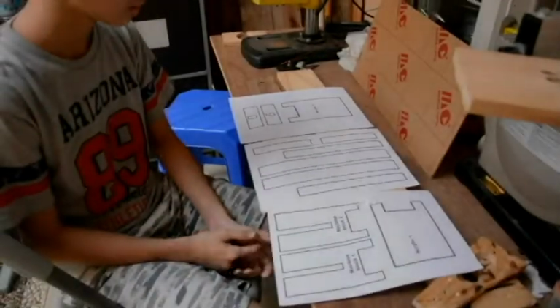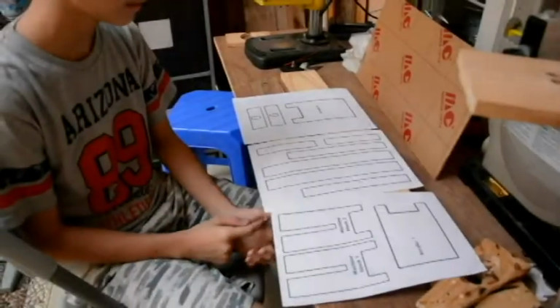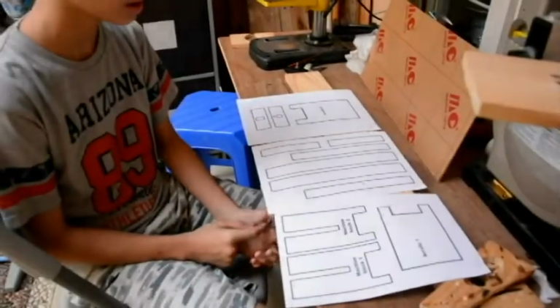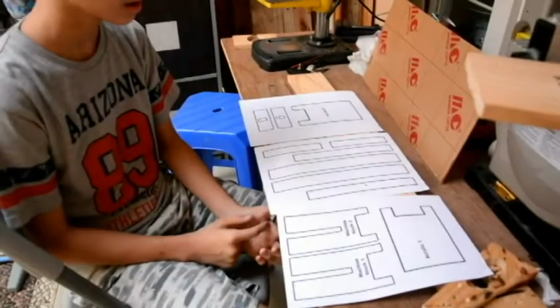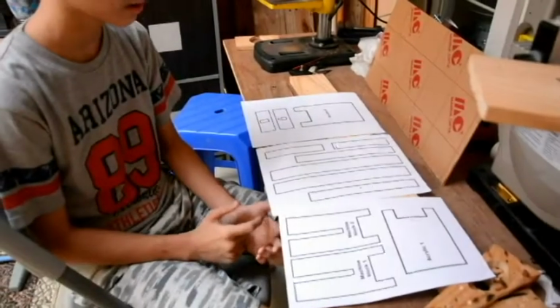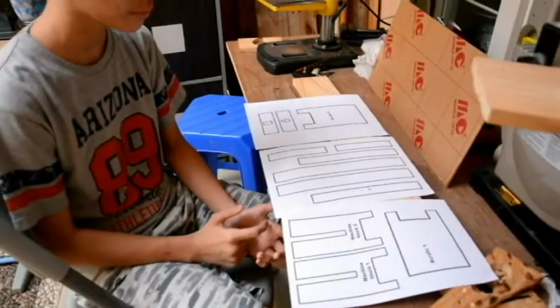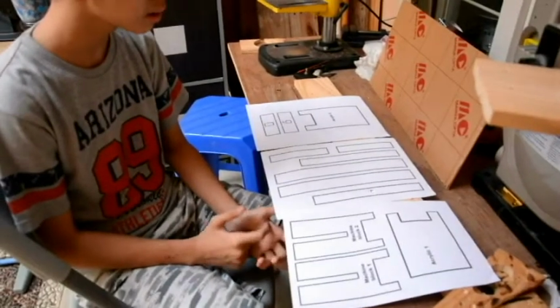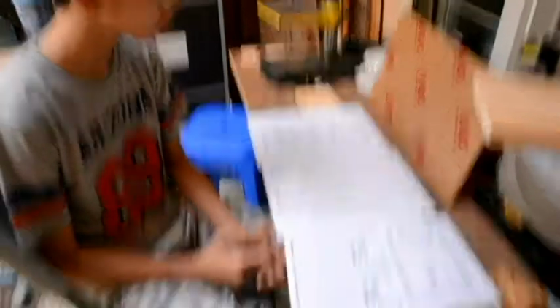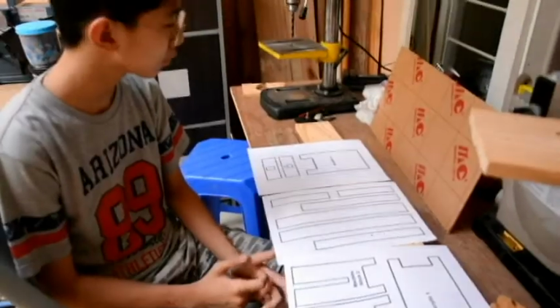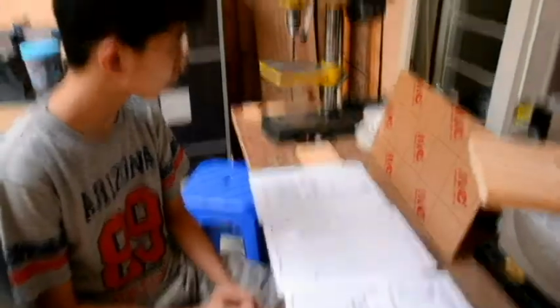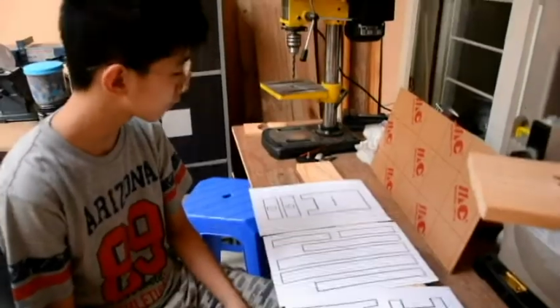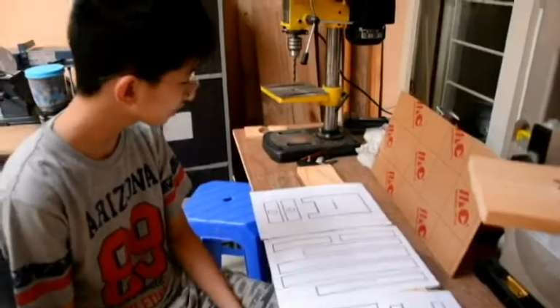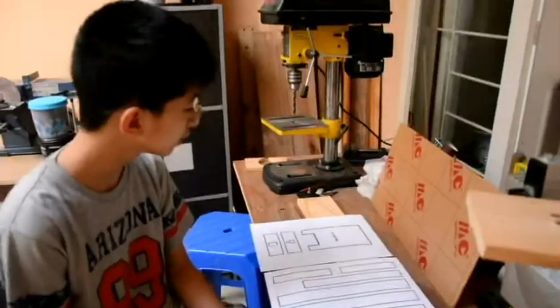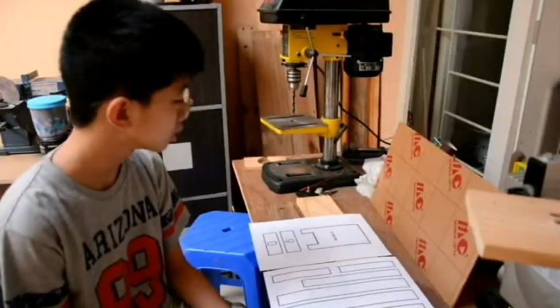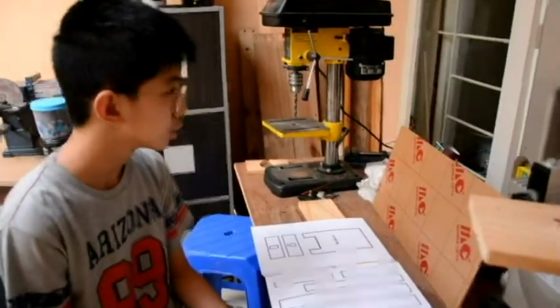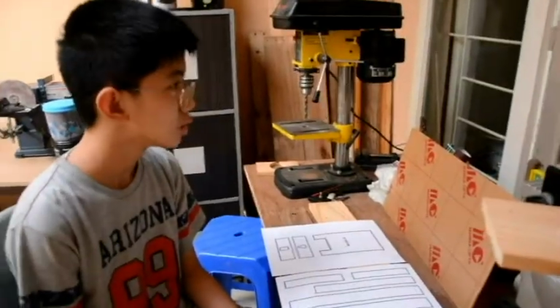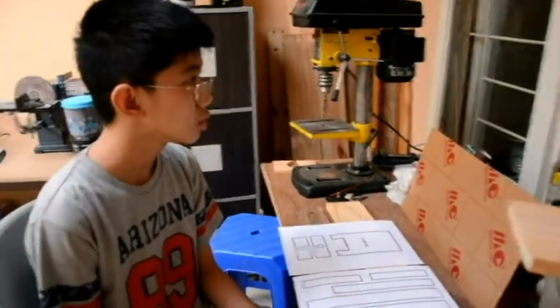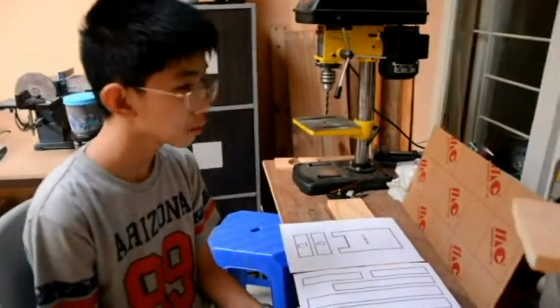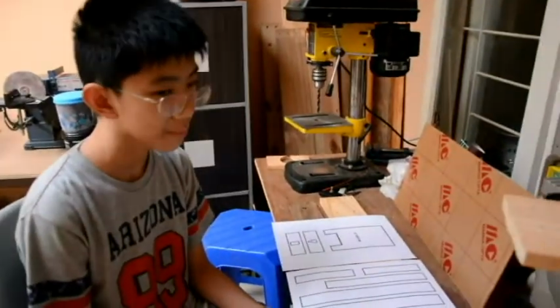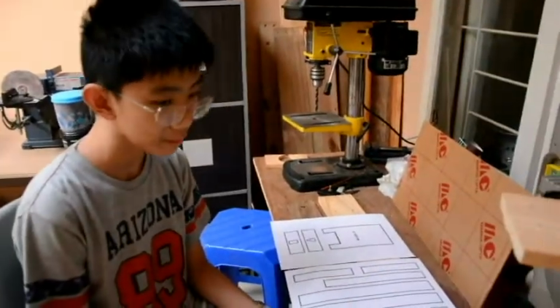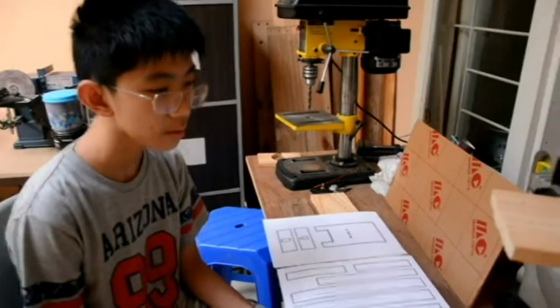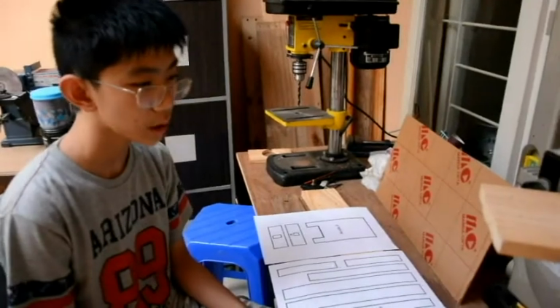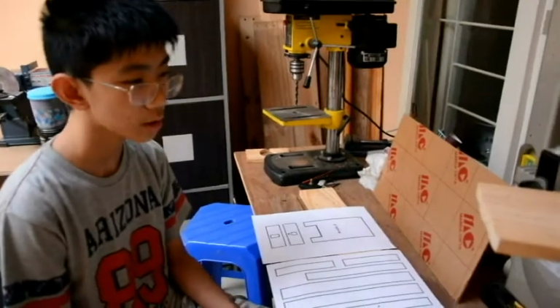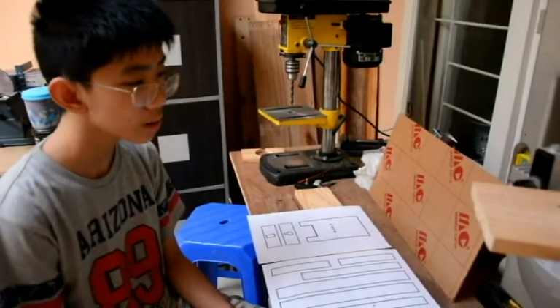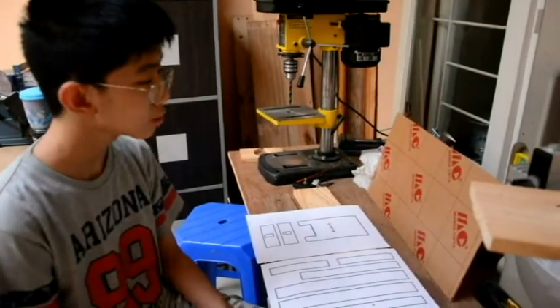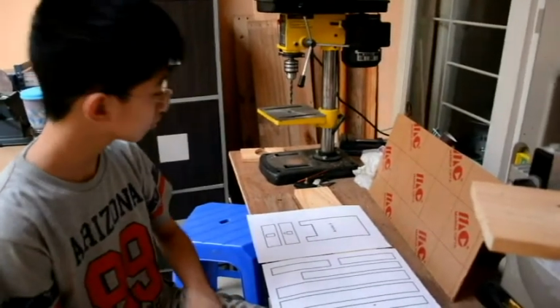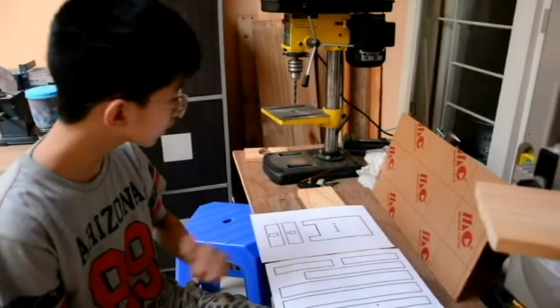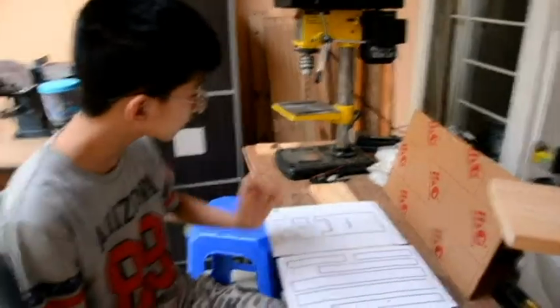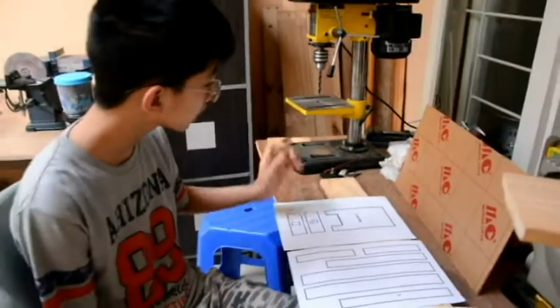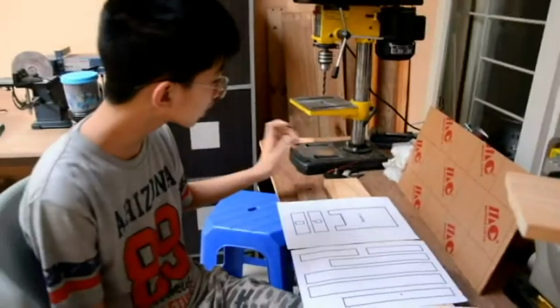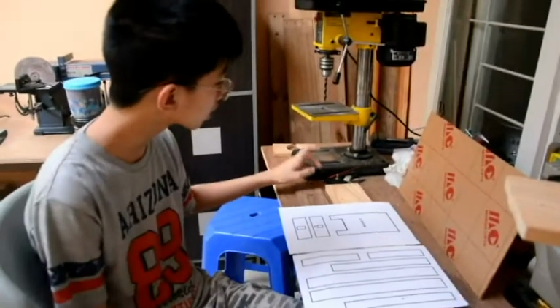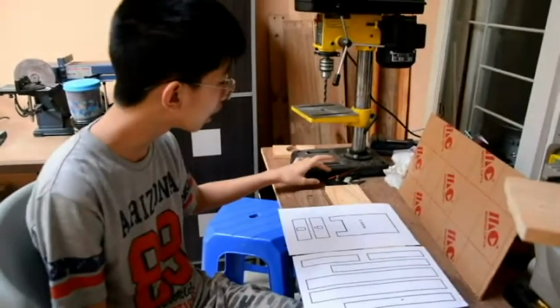Well, hello everybody, welcome back with me. You know me, I'm Kevin, and today we're going to make a clock.